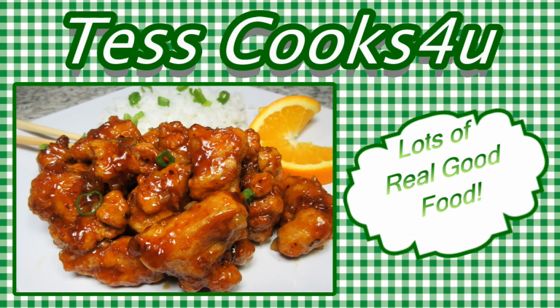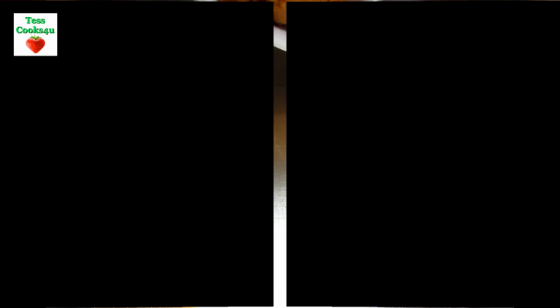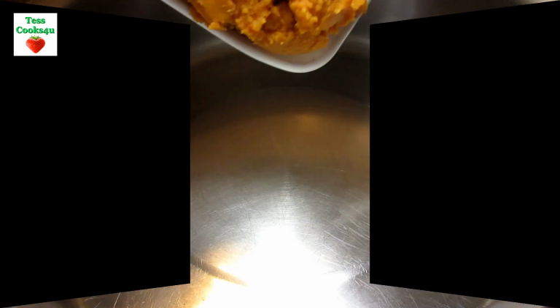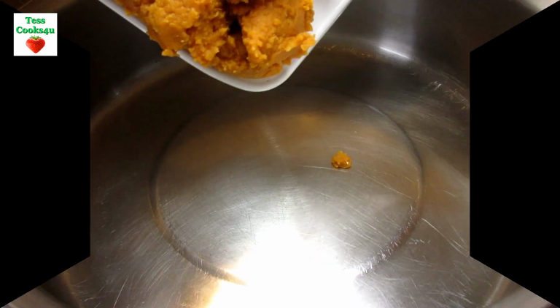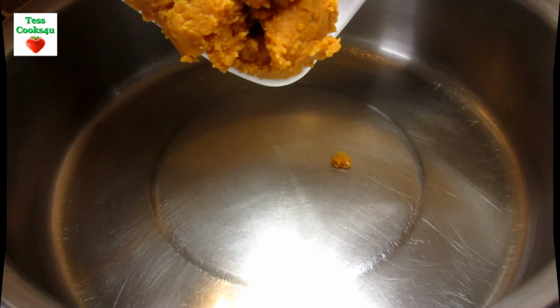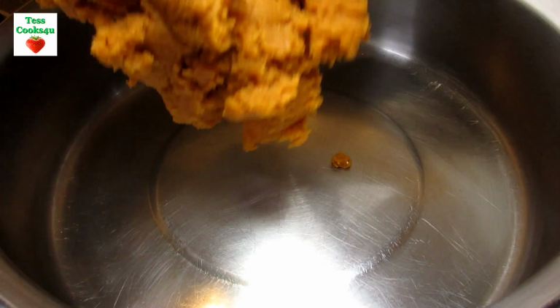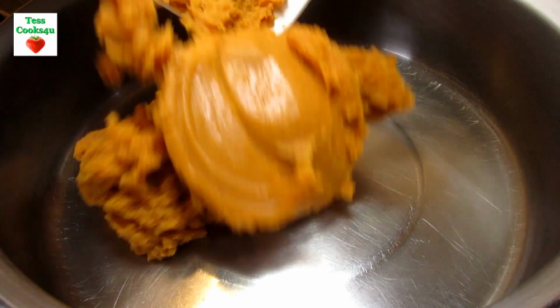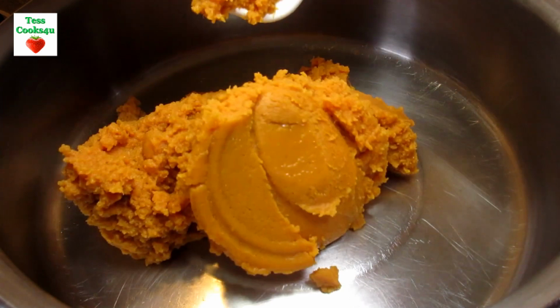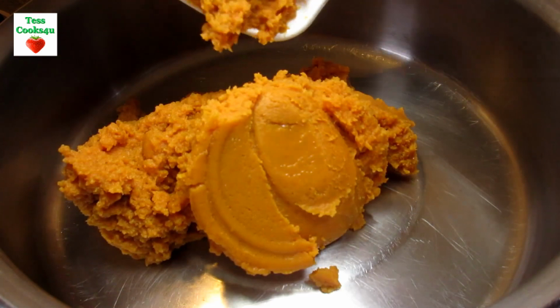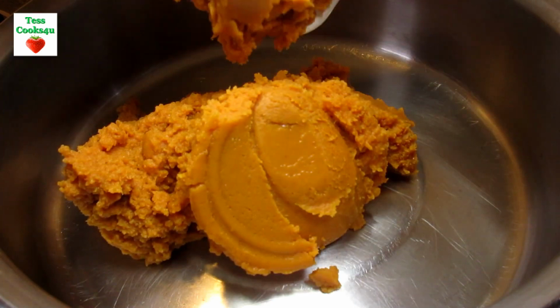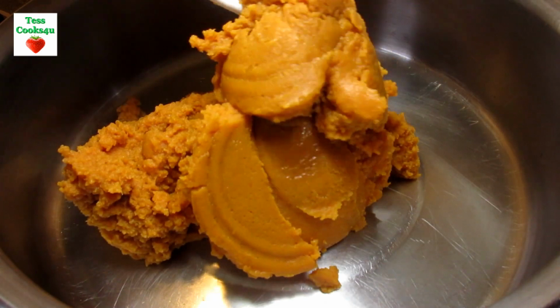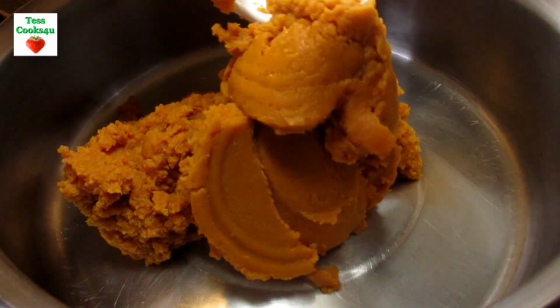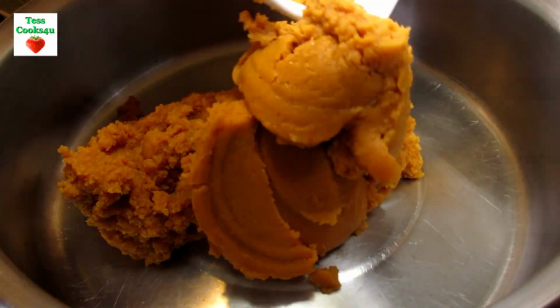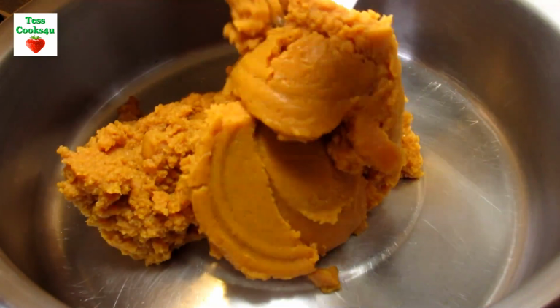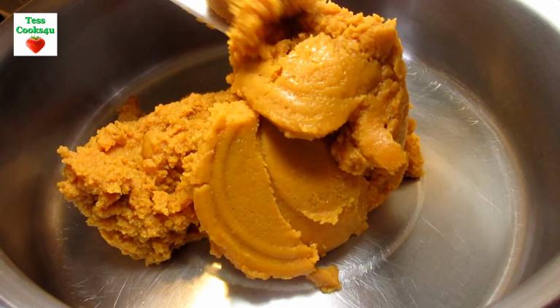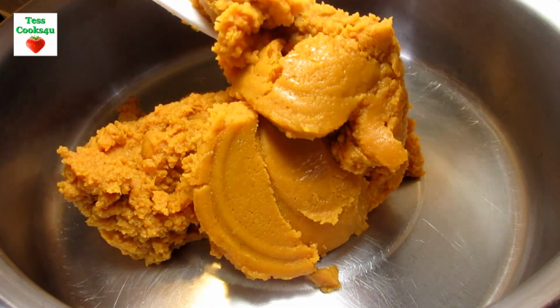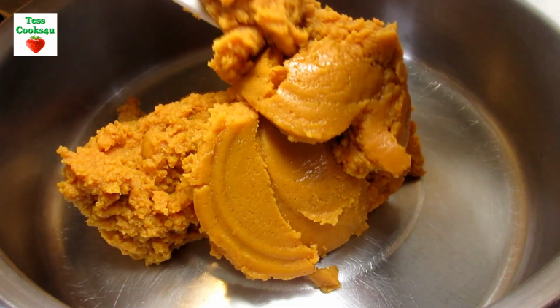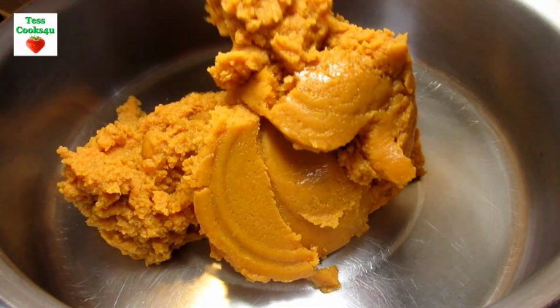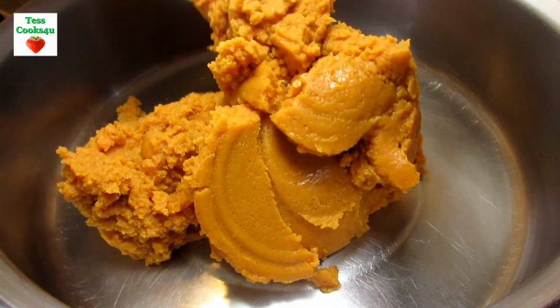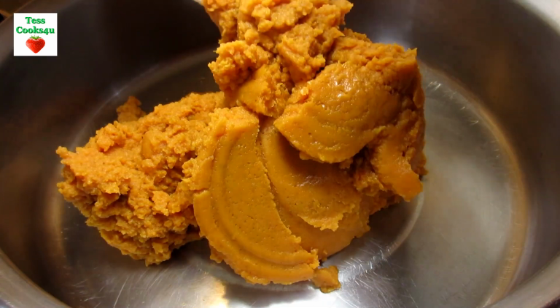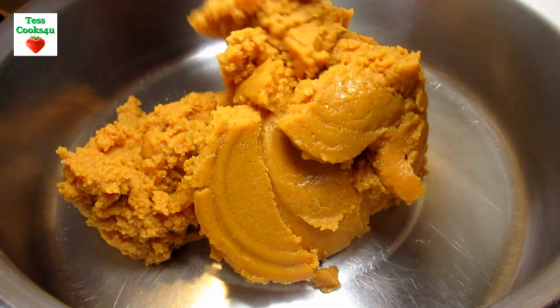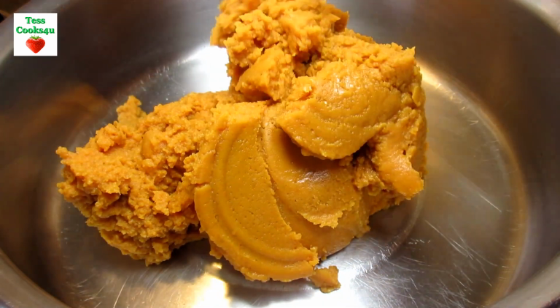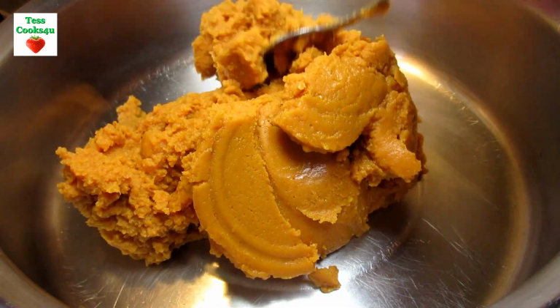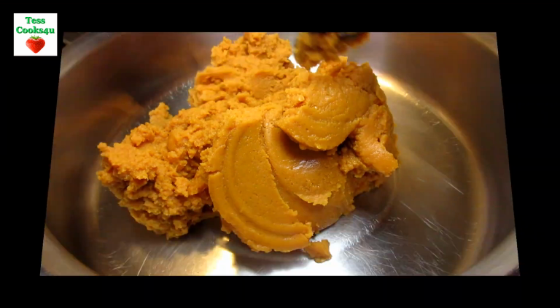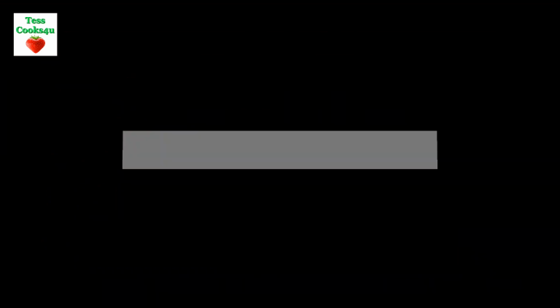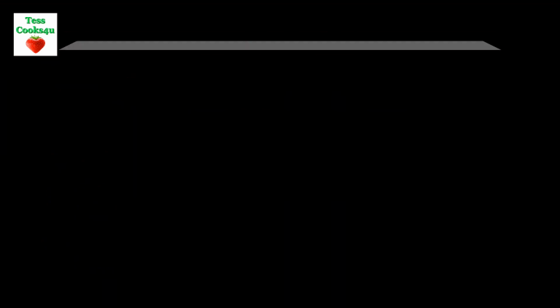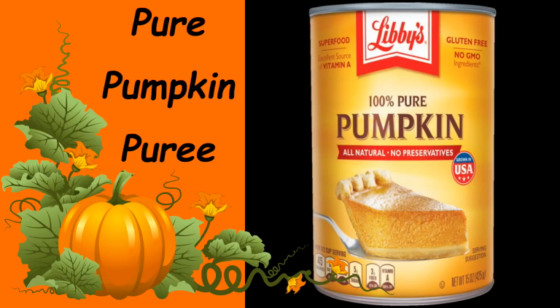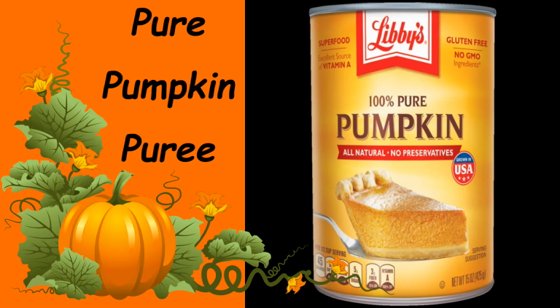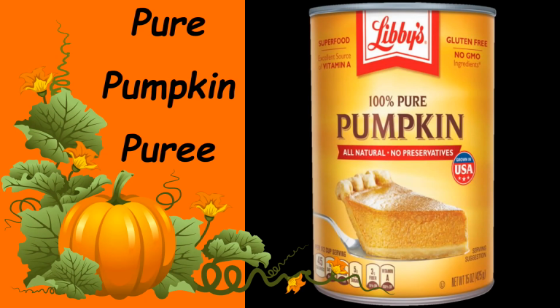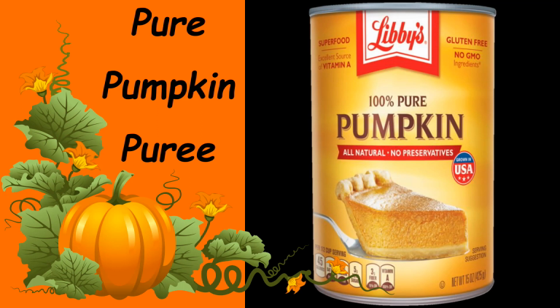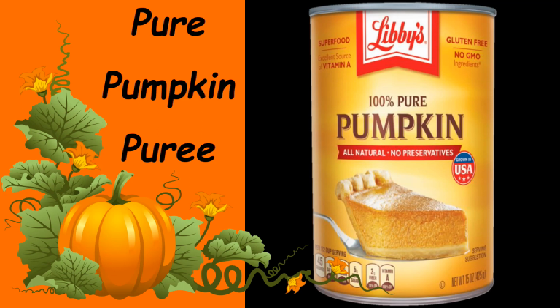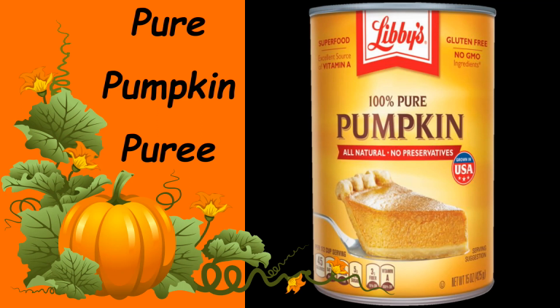You can make pumpkin butter in the crock pot, but today I'm making an easy version on the stovetop and it's only going to take about 30 minutes.